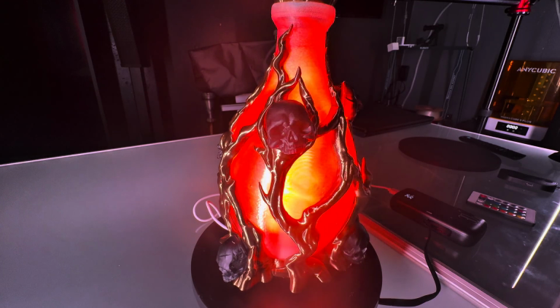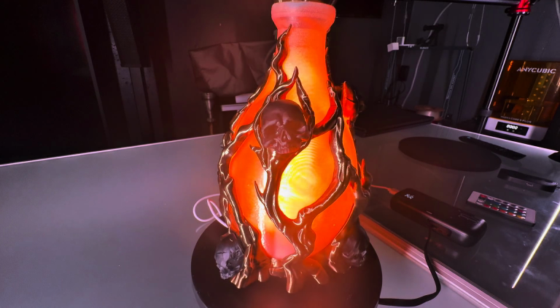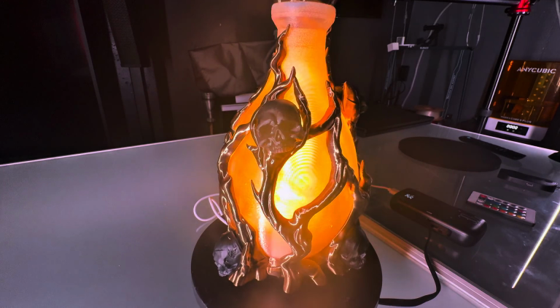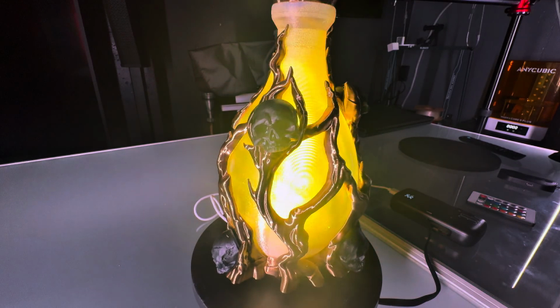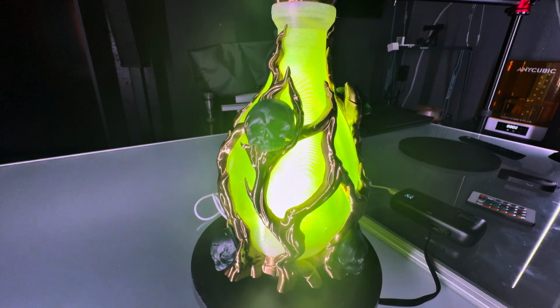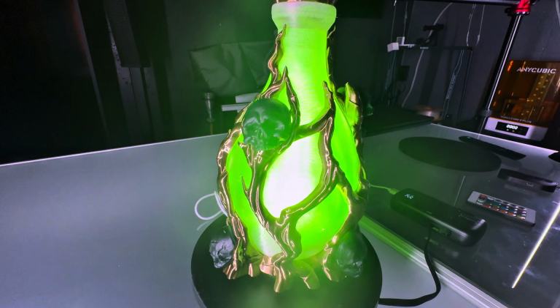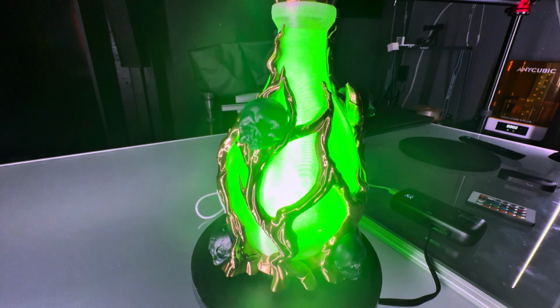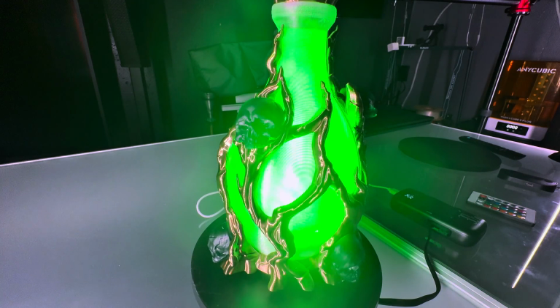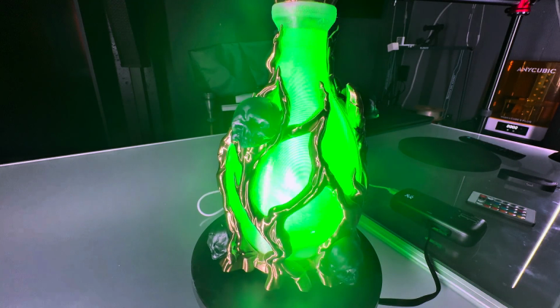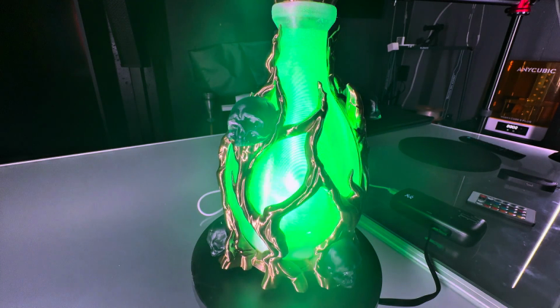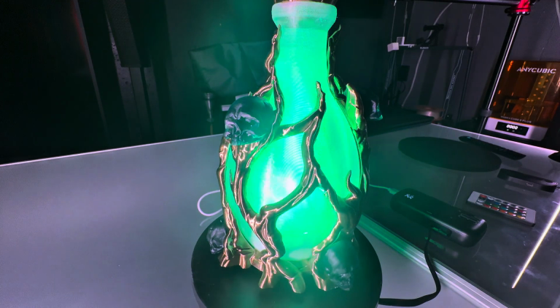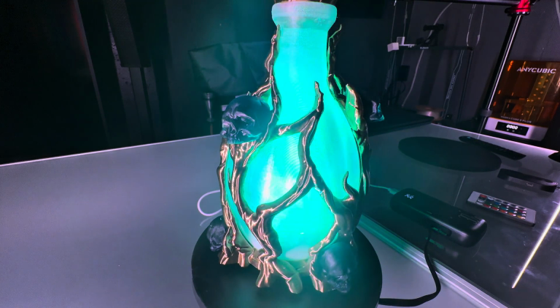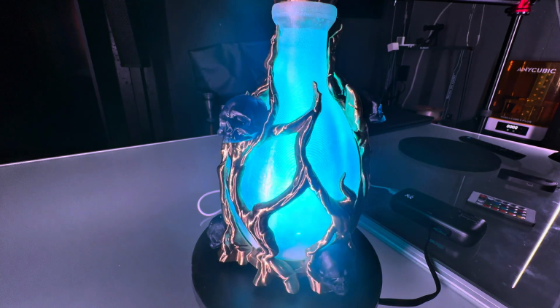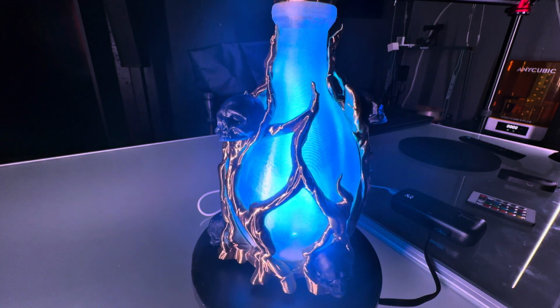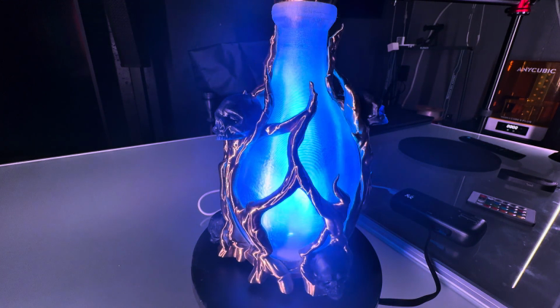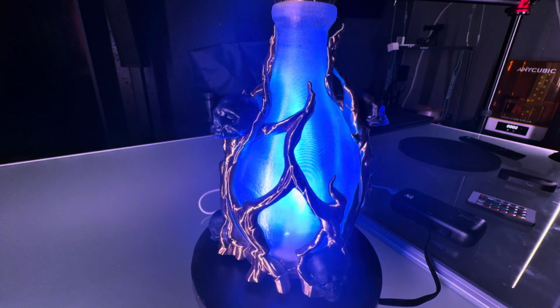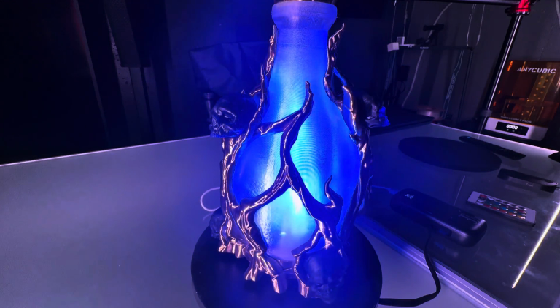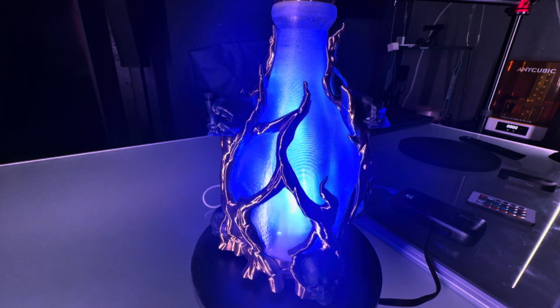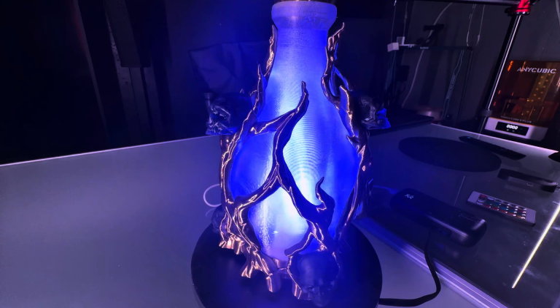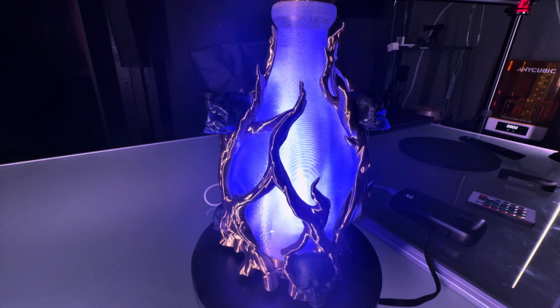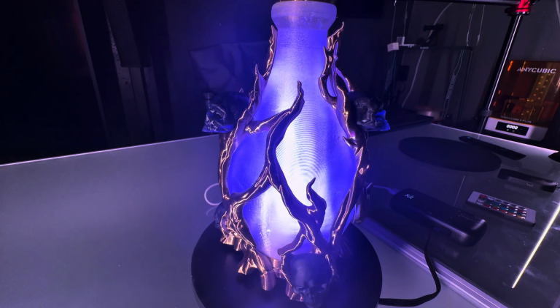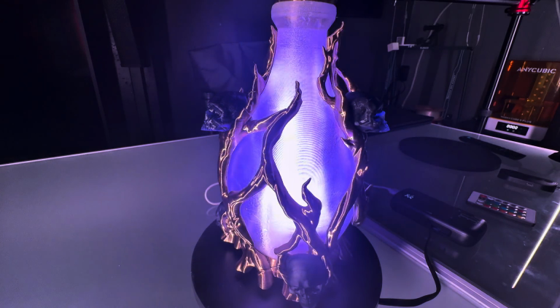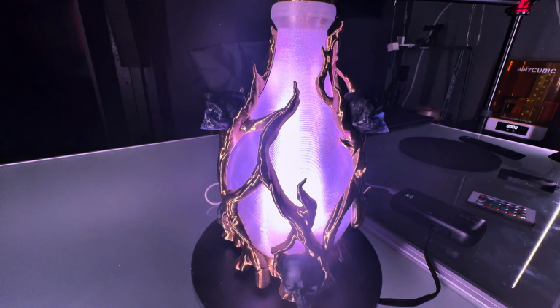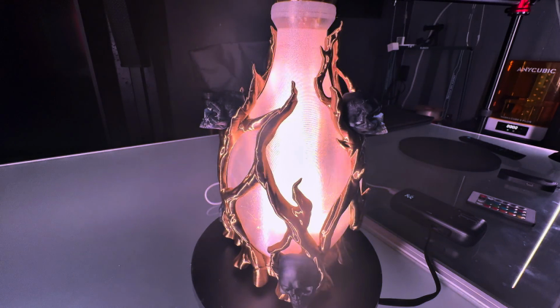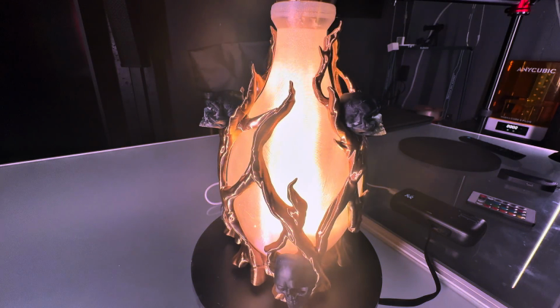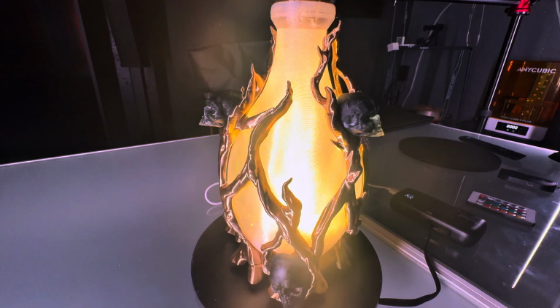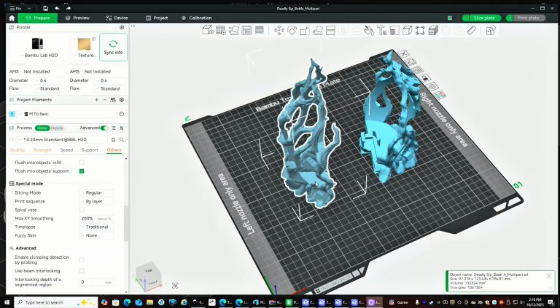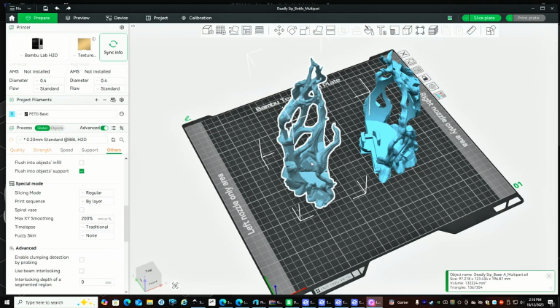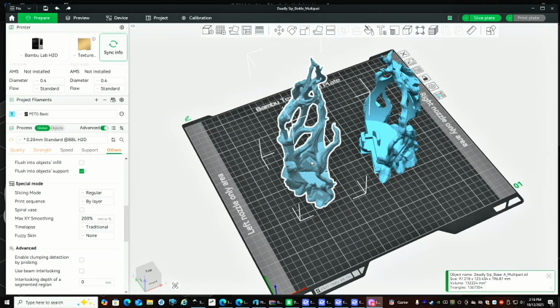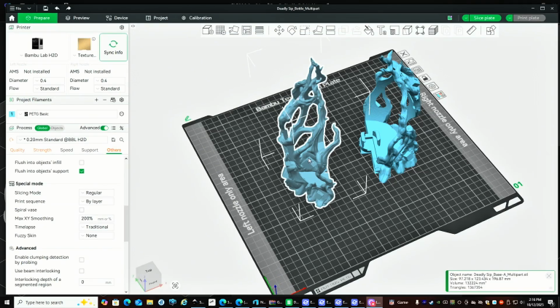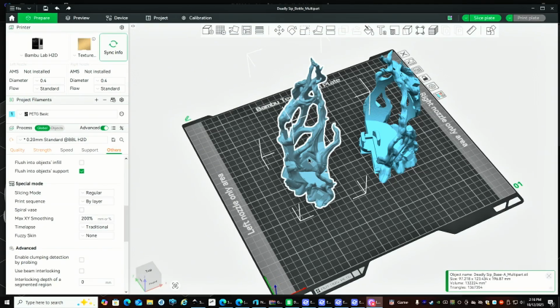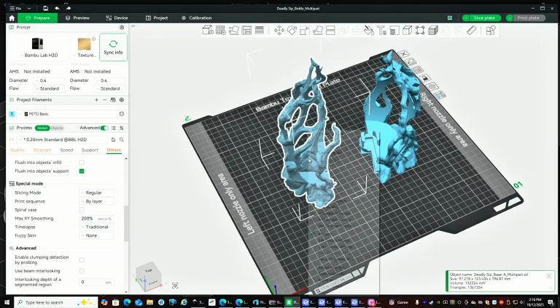Today let's look at how to make this spooky Halloween vial with motion inside it. It looks really cool.